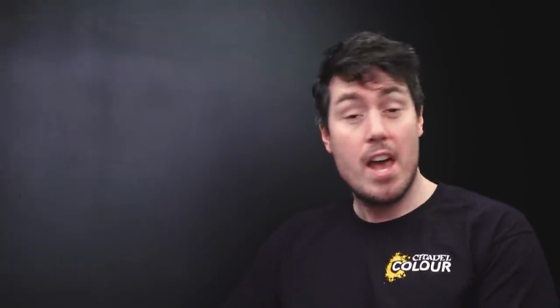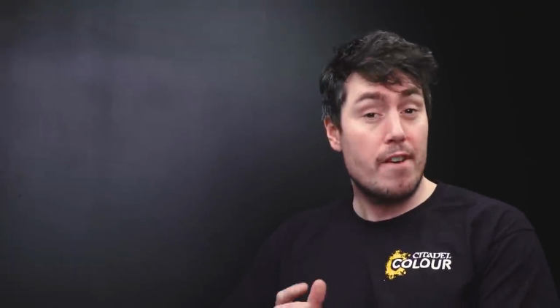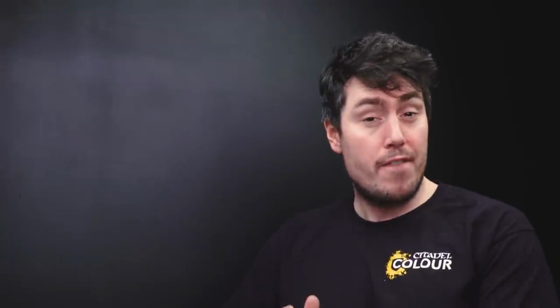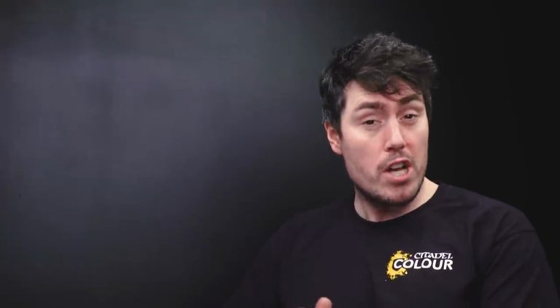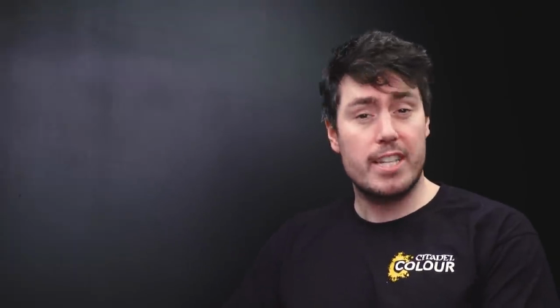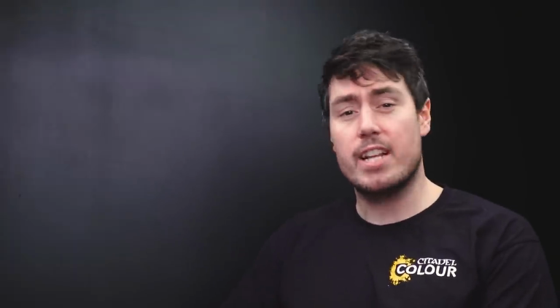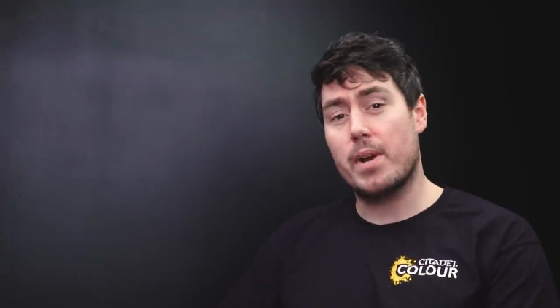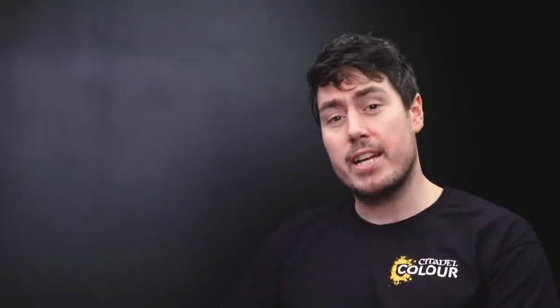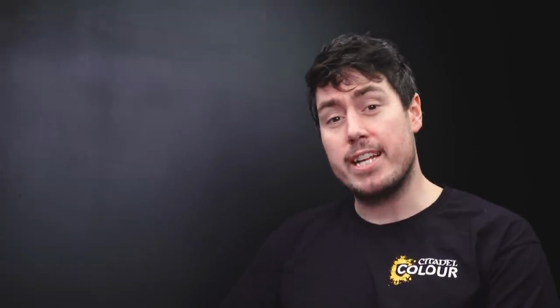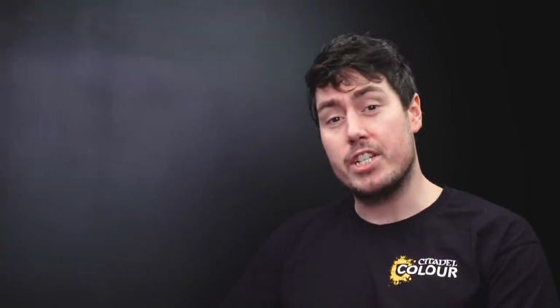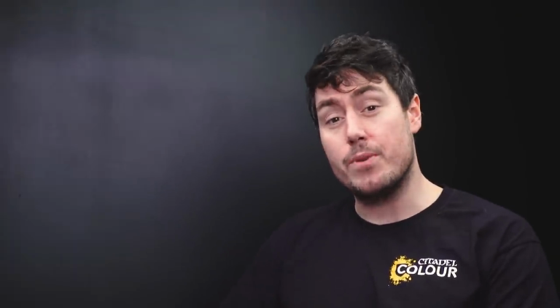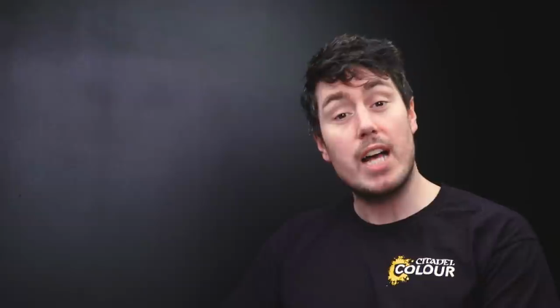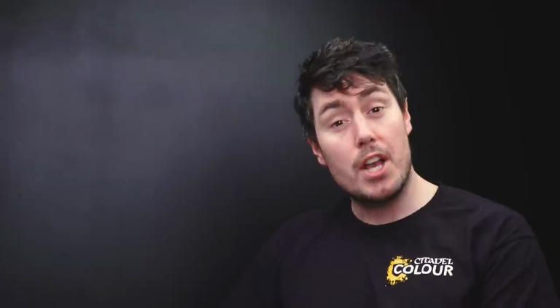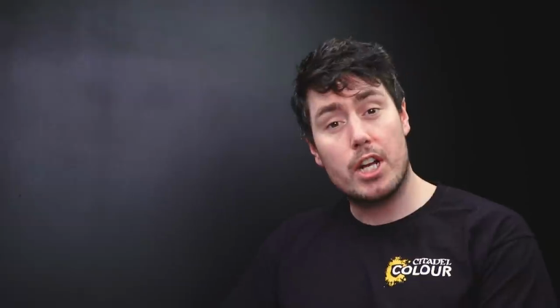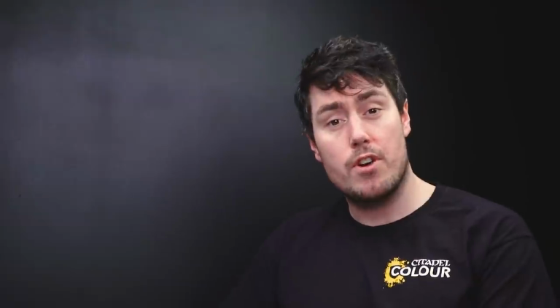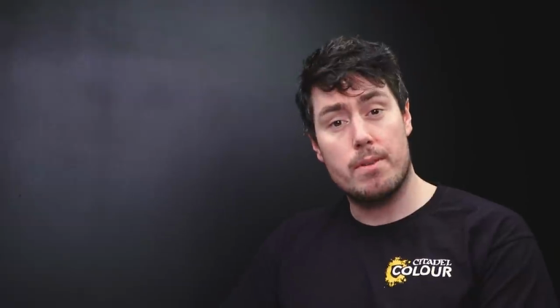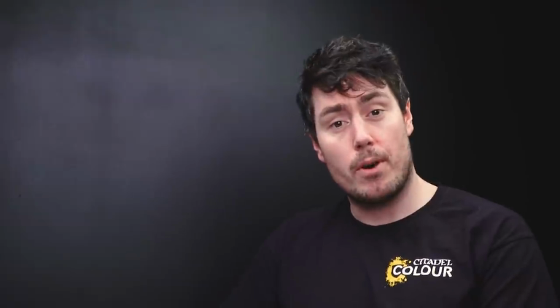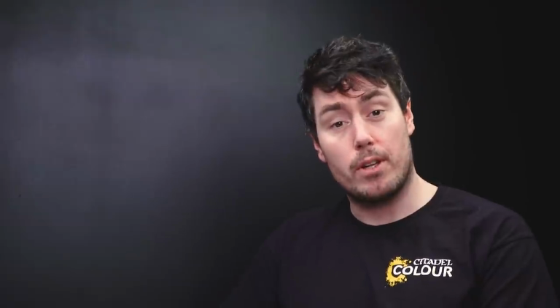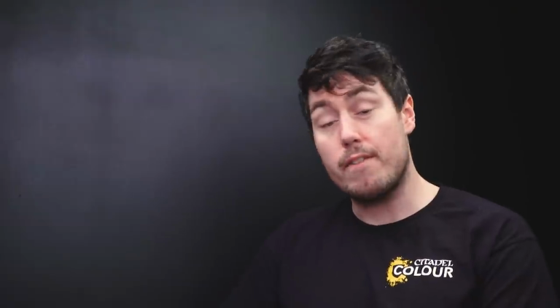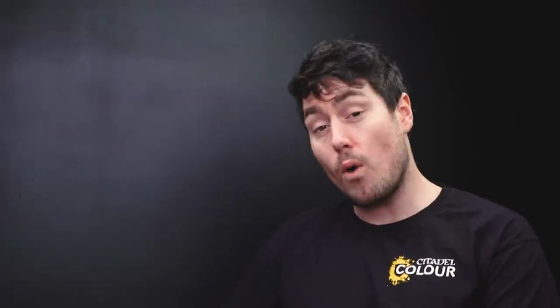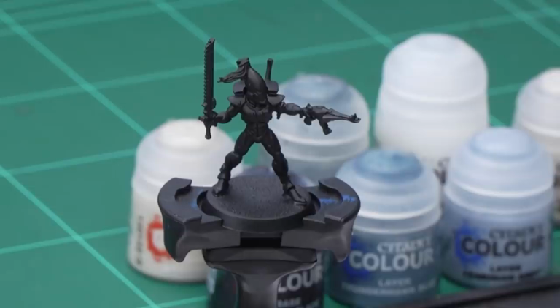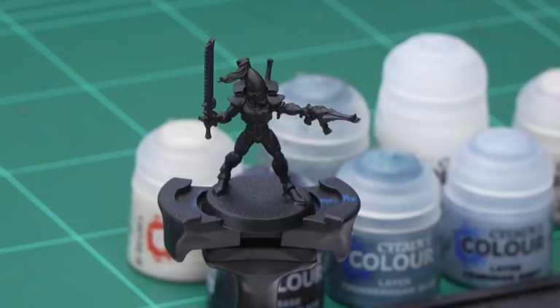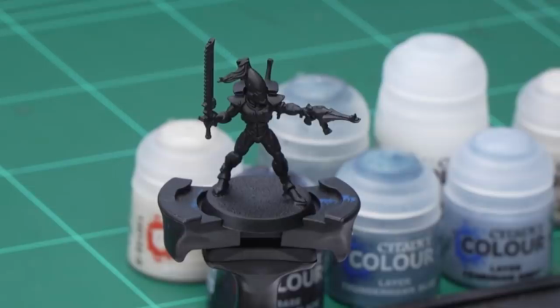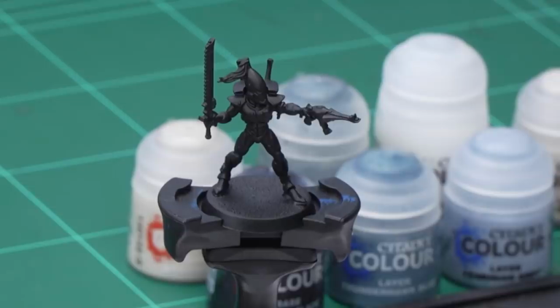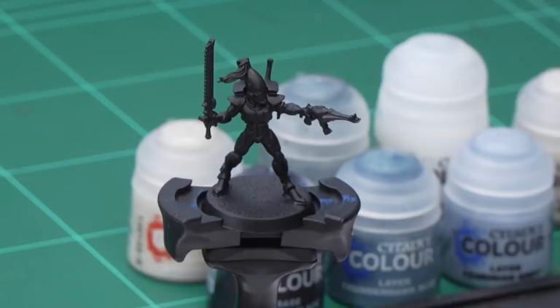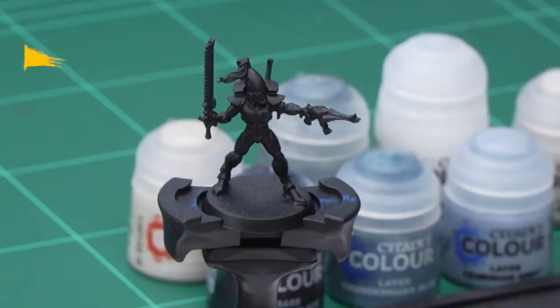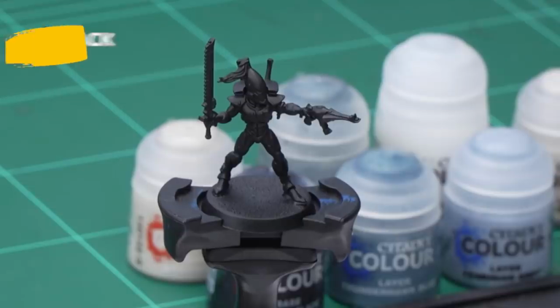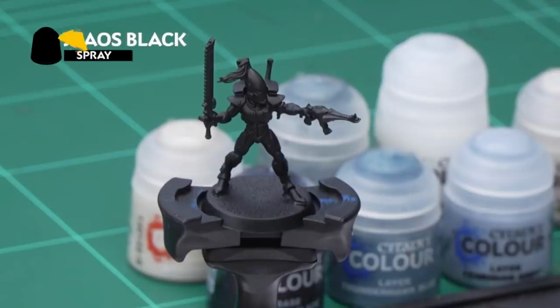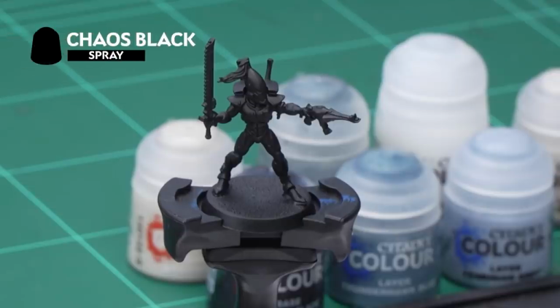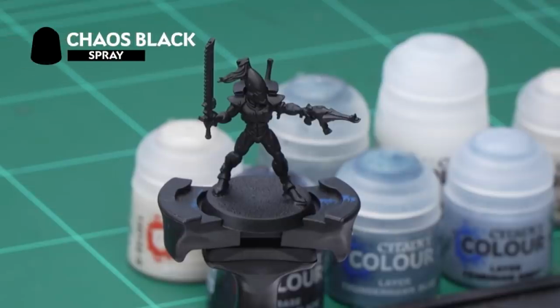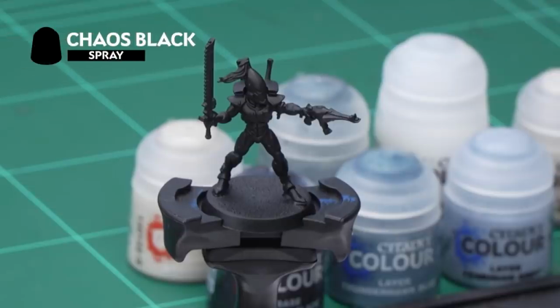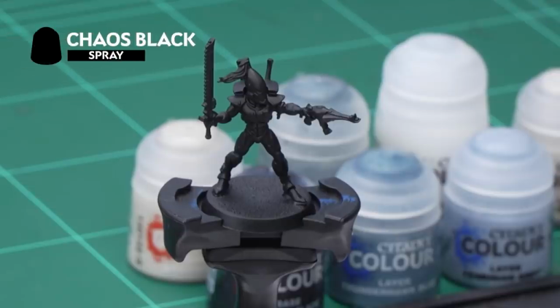The first thing we're going to need to do is undercoat the model, and for this we've used Chaos Black spray.